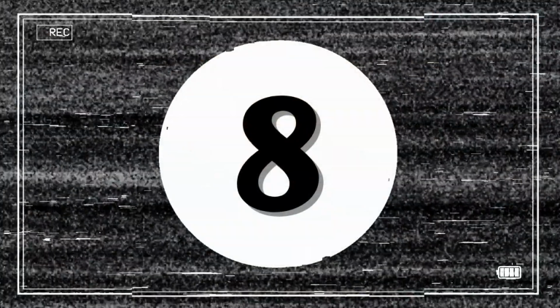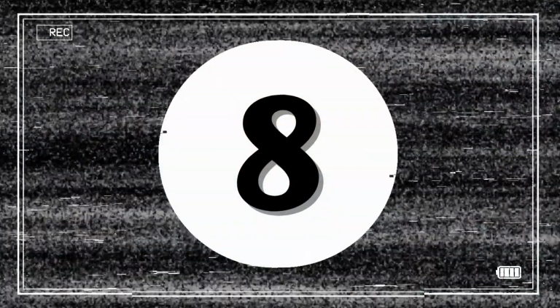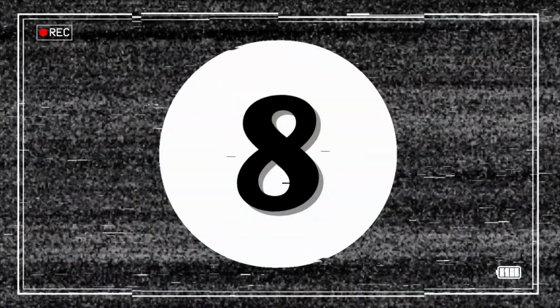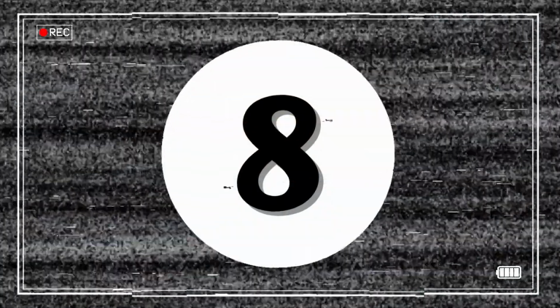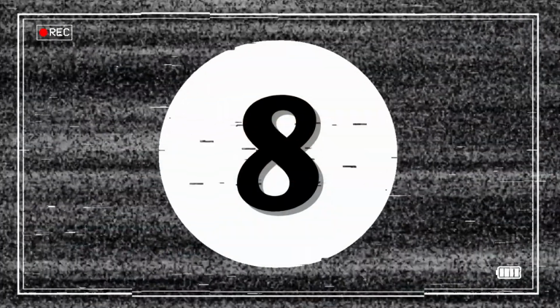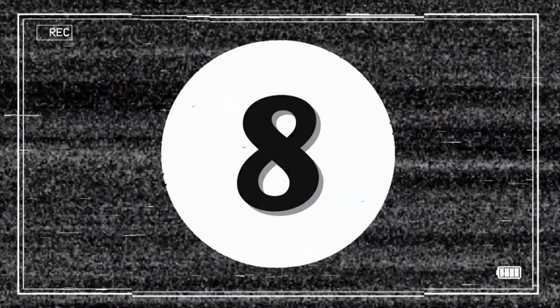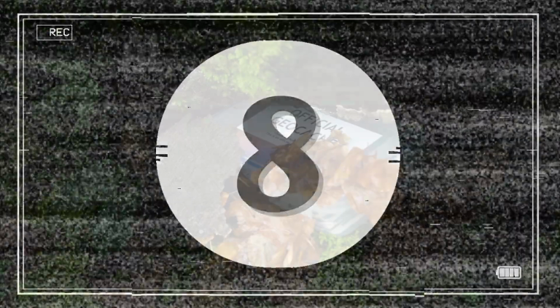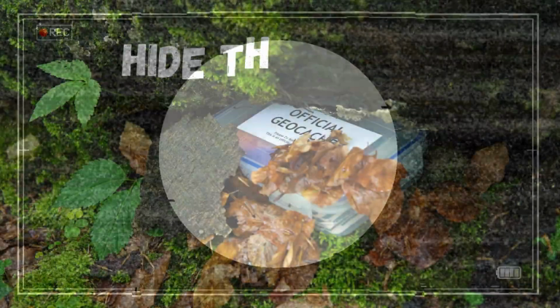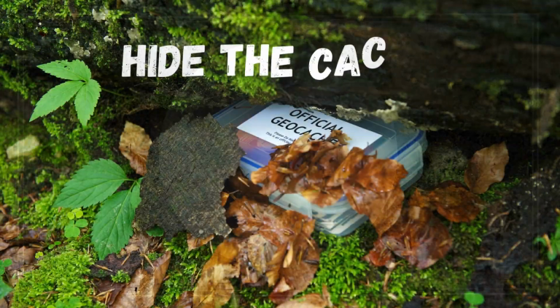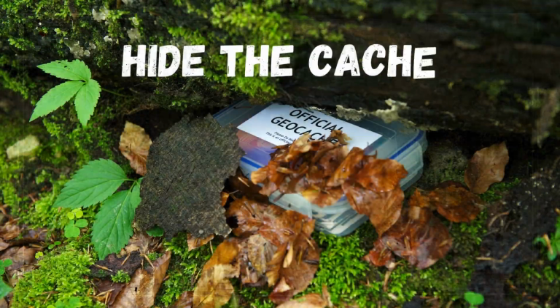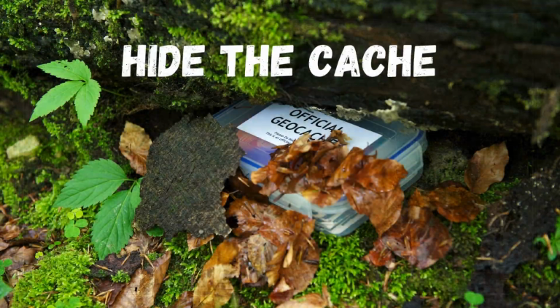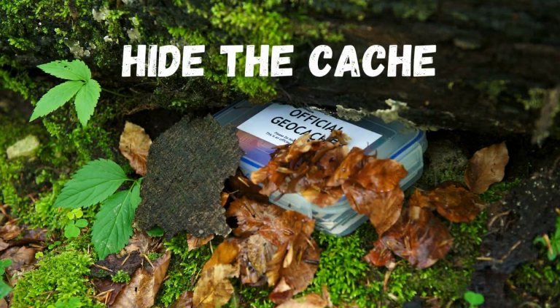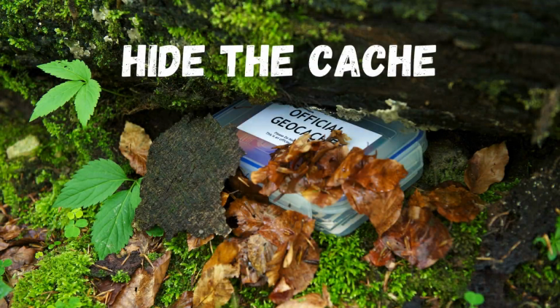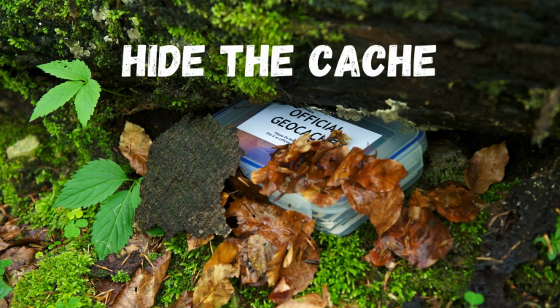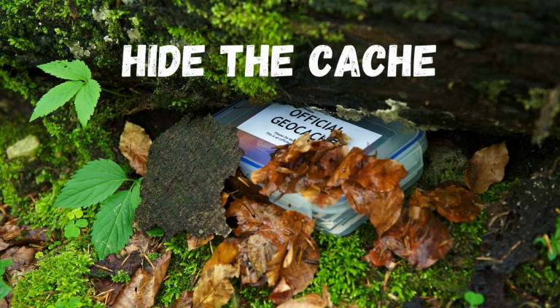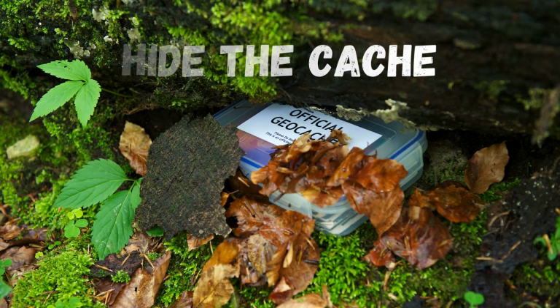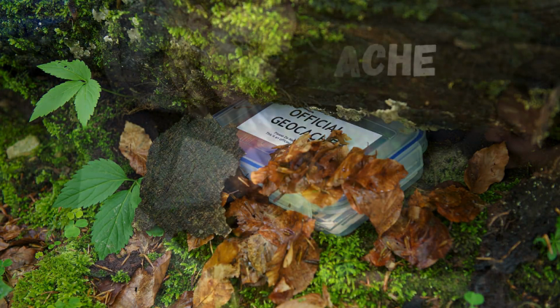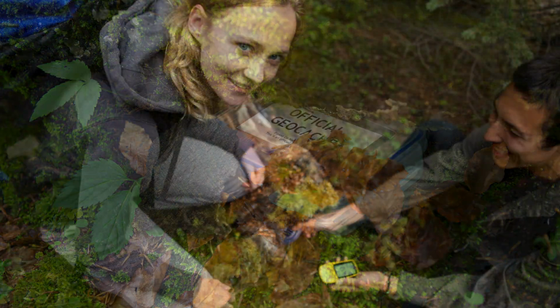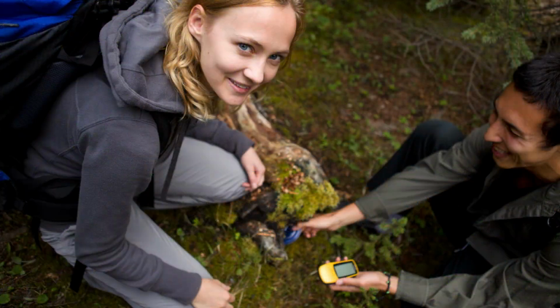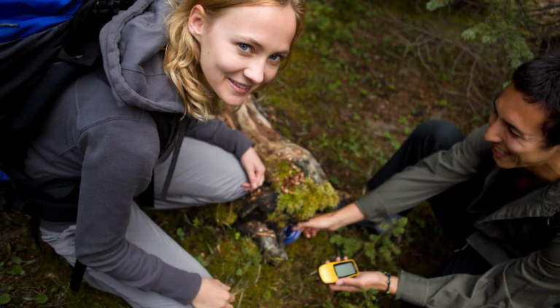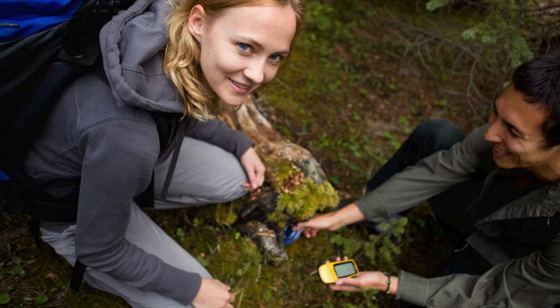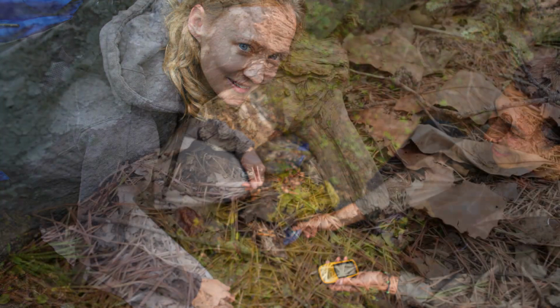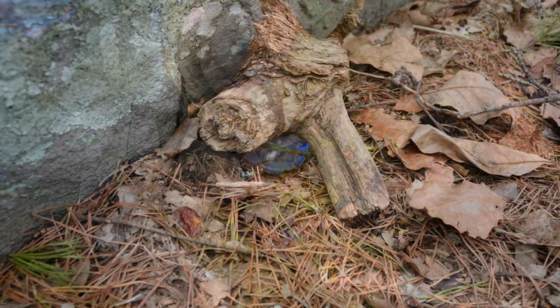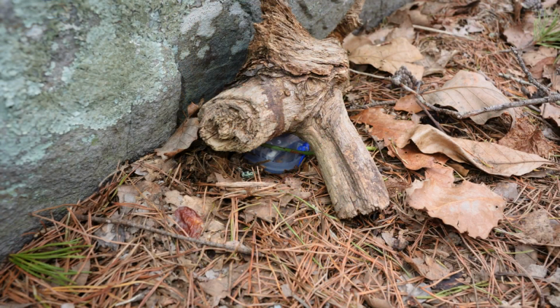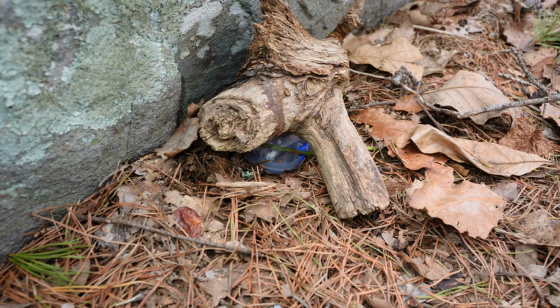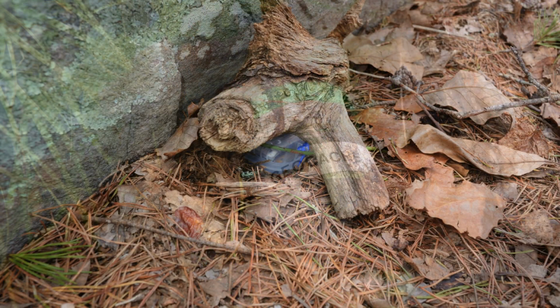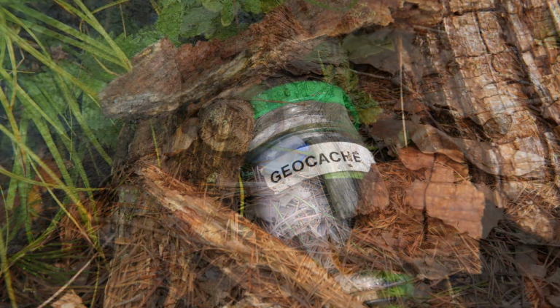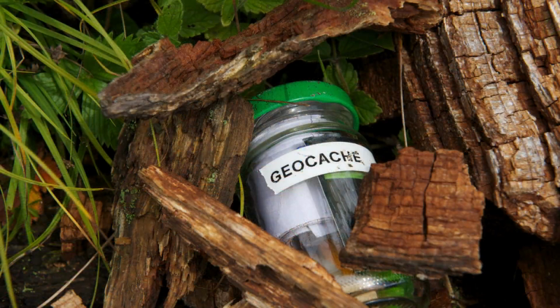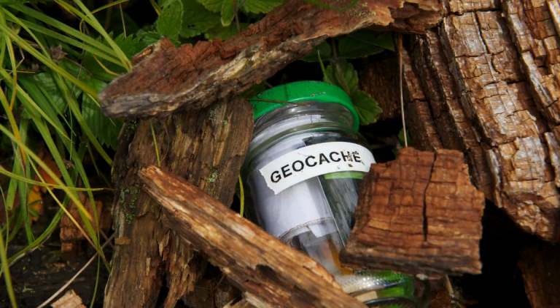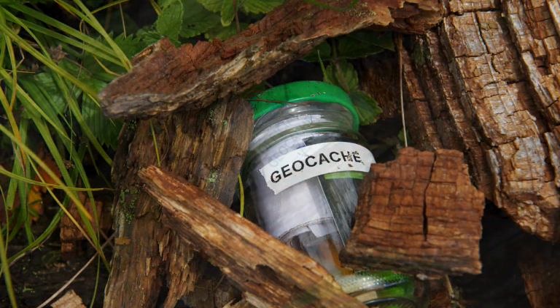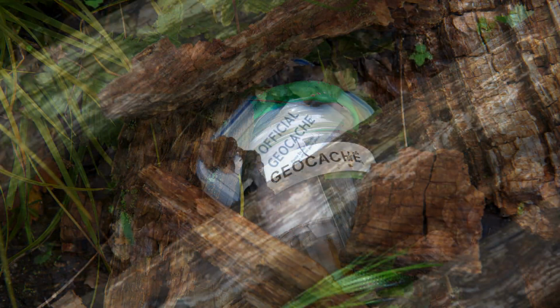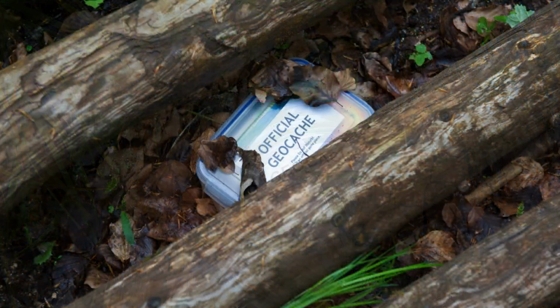8. Hide the cache. Properly conceal the cache back to its original state to prevent theft.